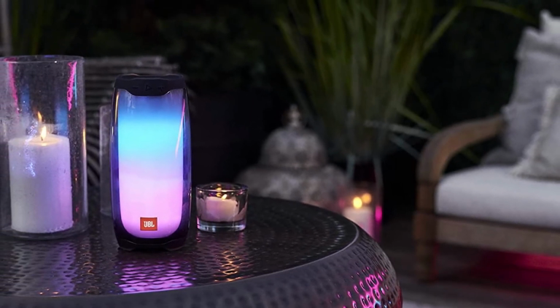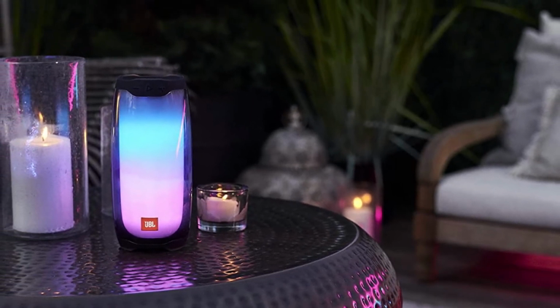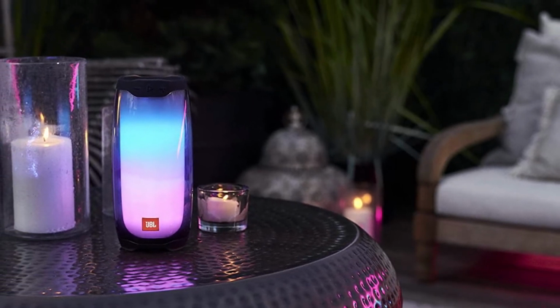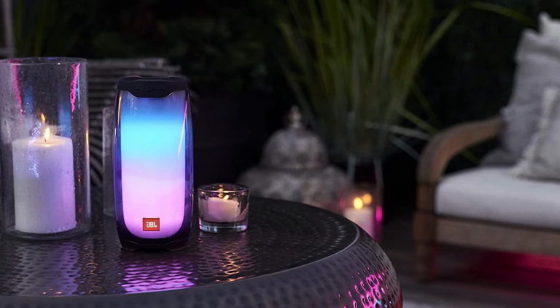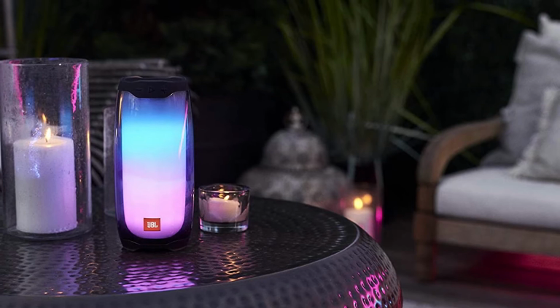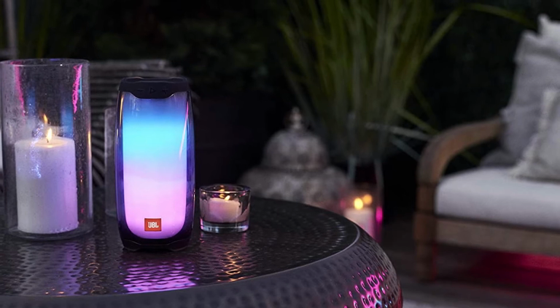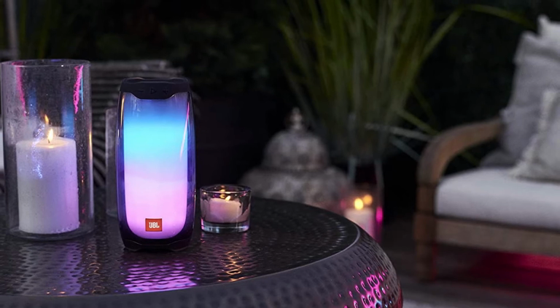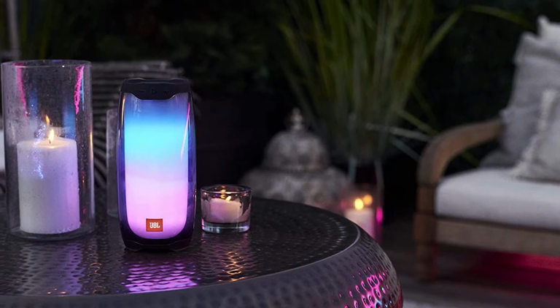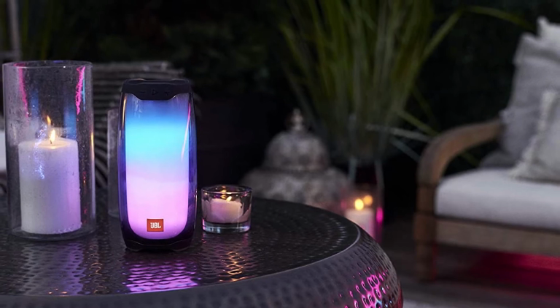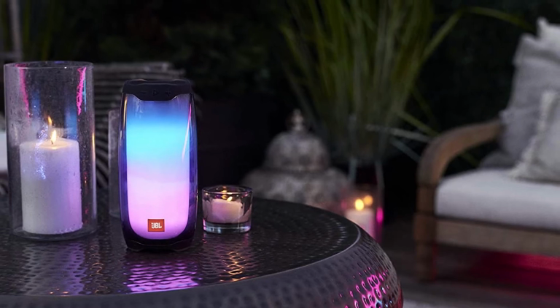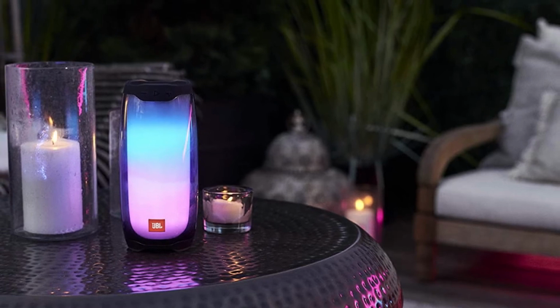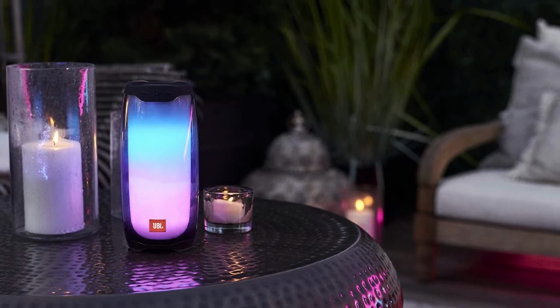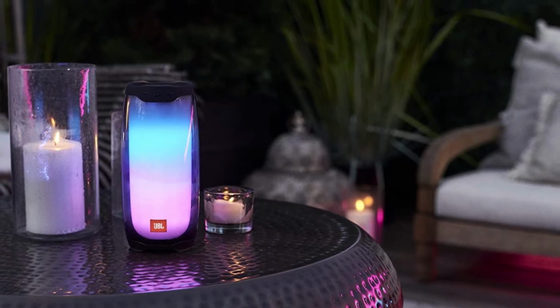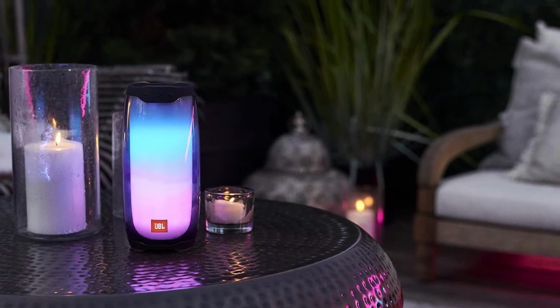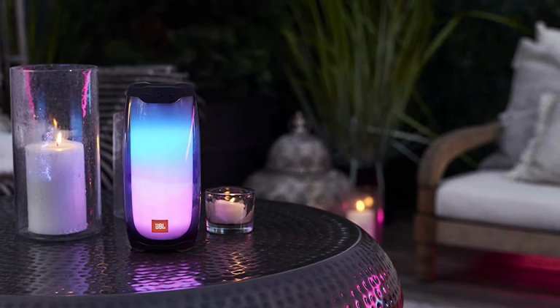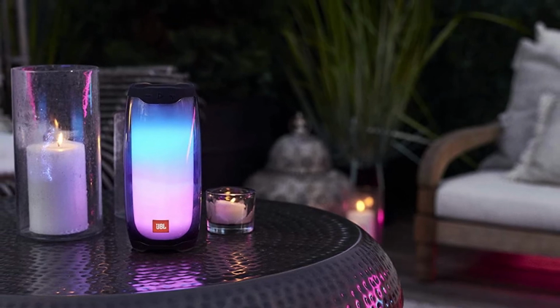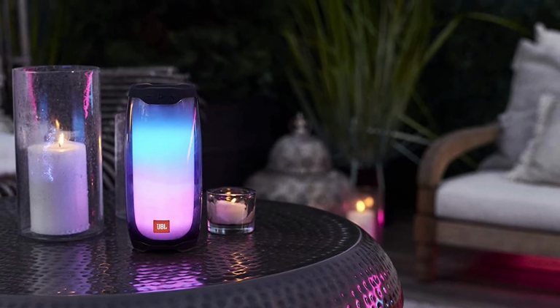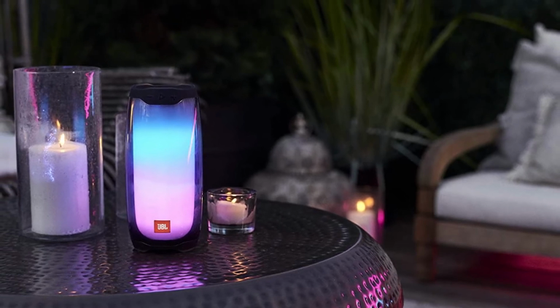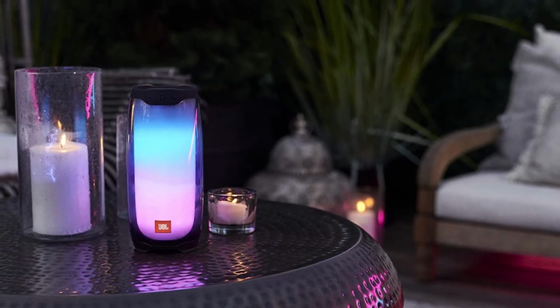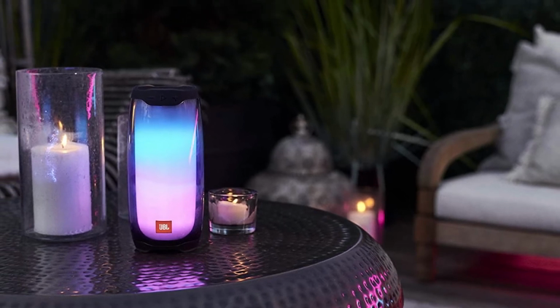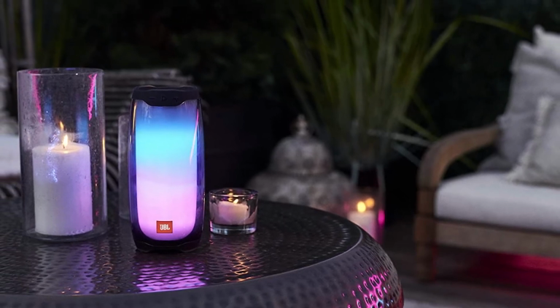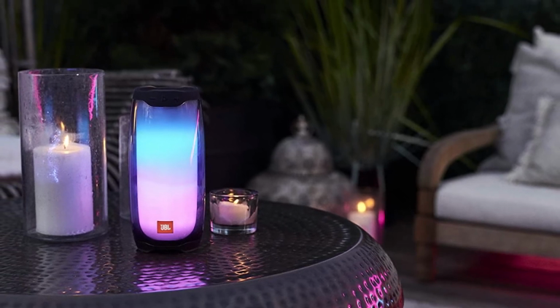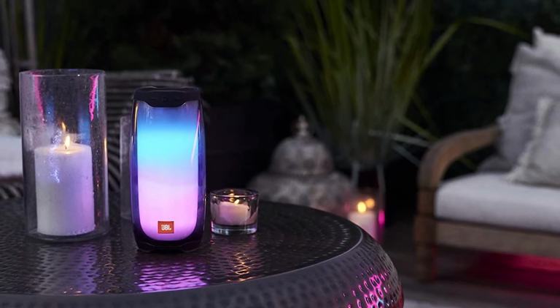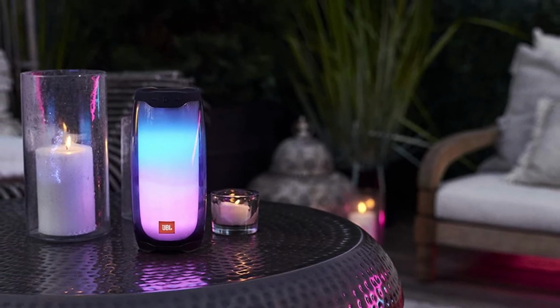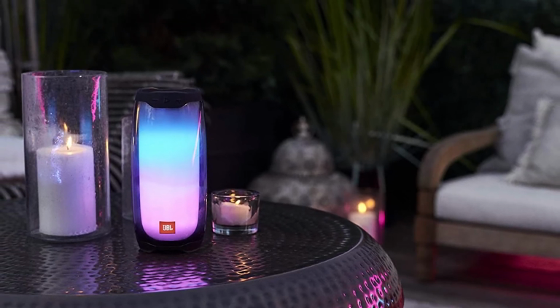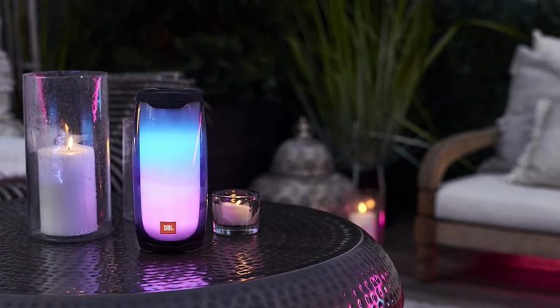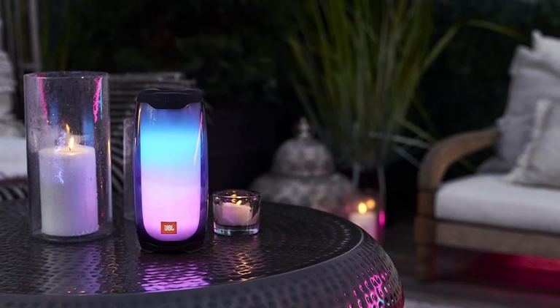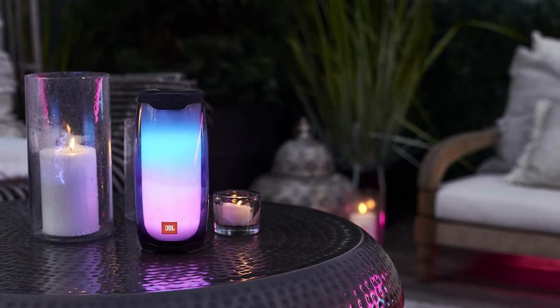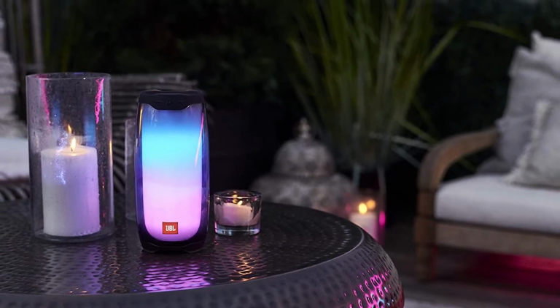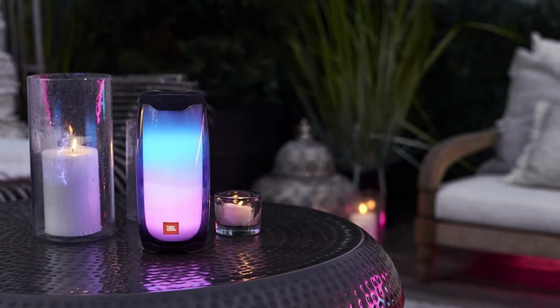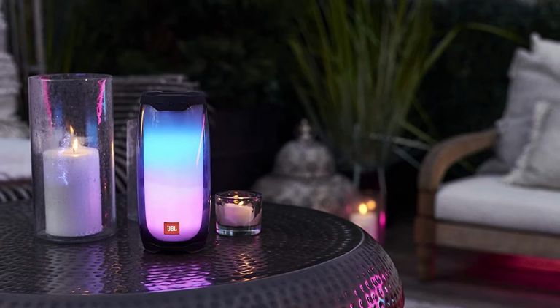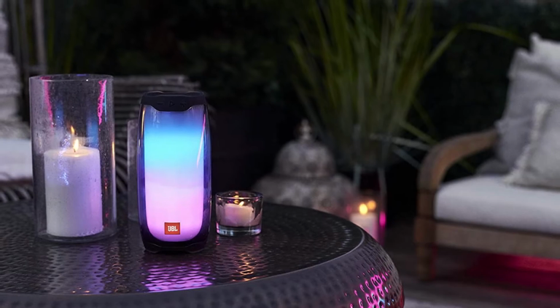This speaker also functions as a colorful mood lamp even when the music is turned off, so it's truly a 2-in-1 device.